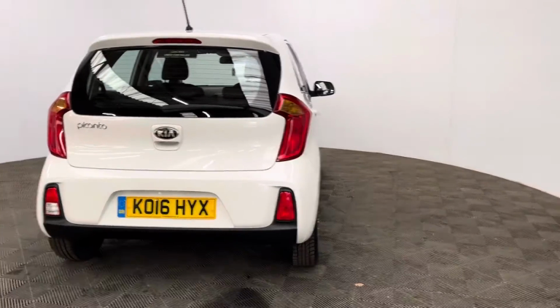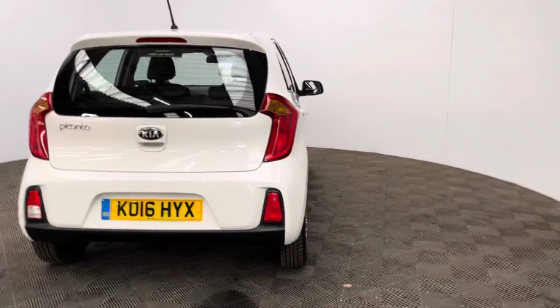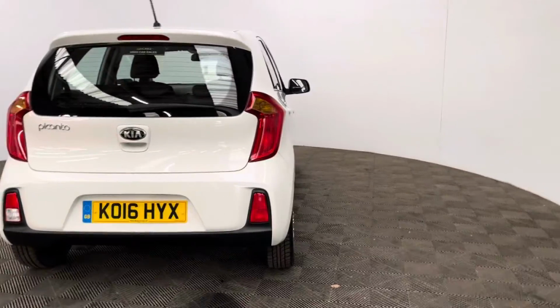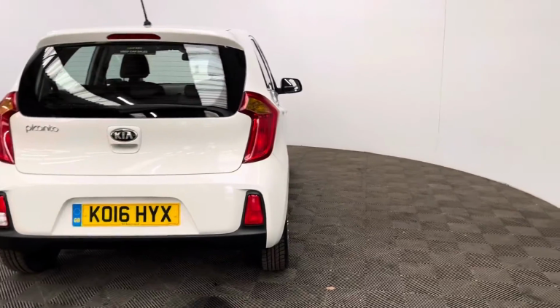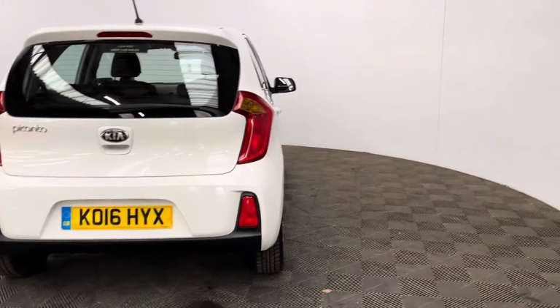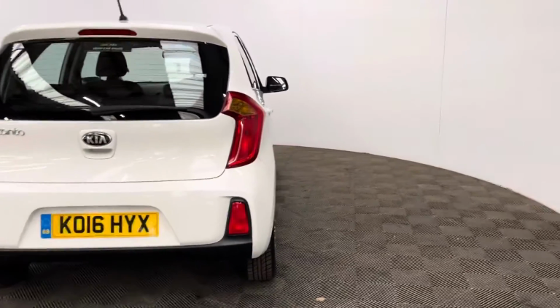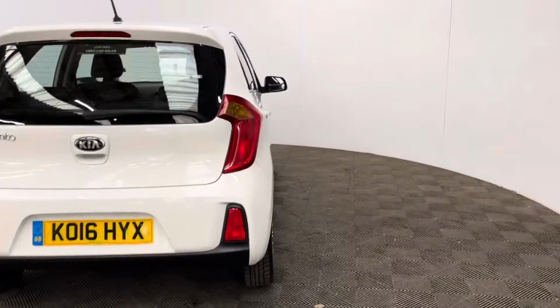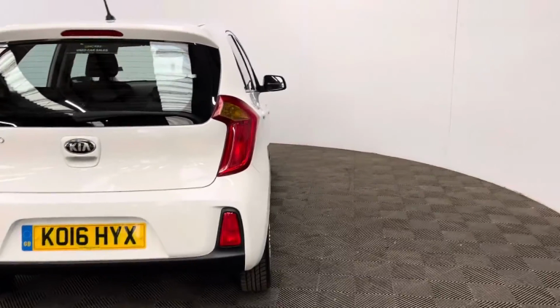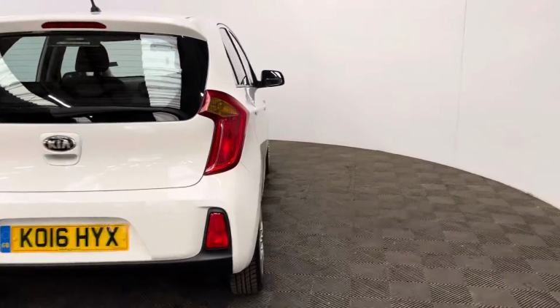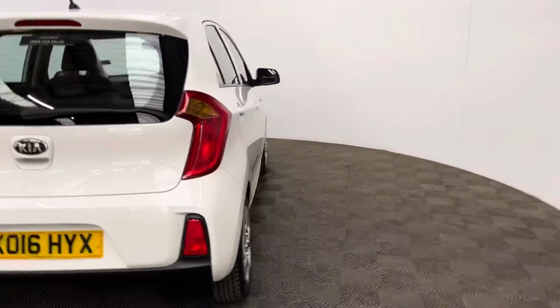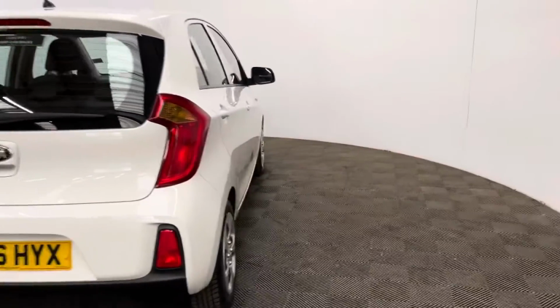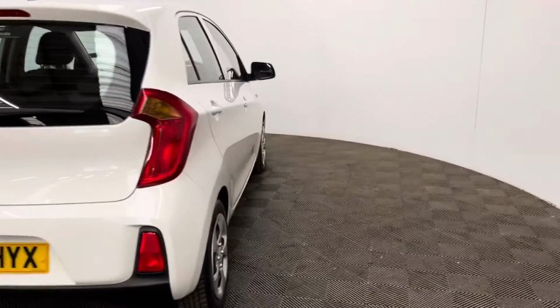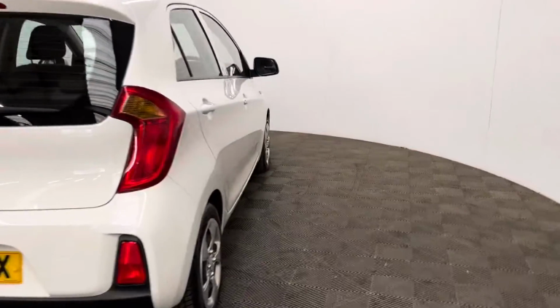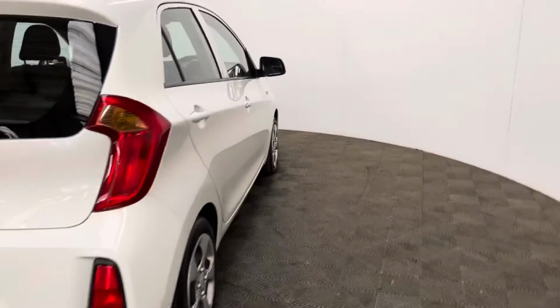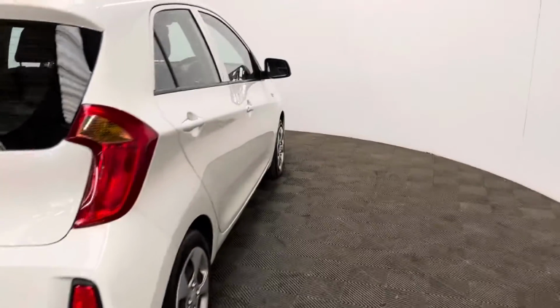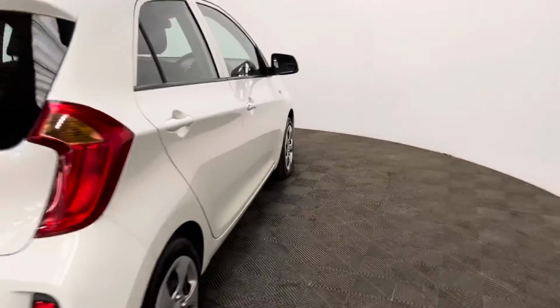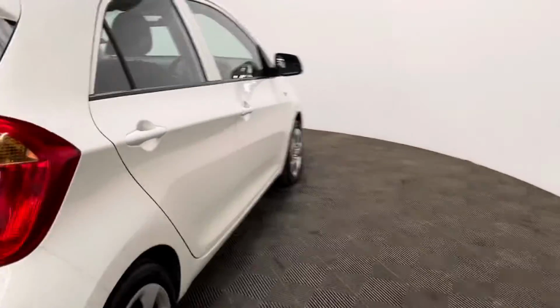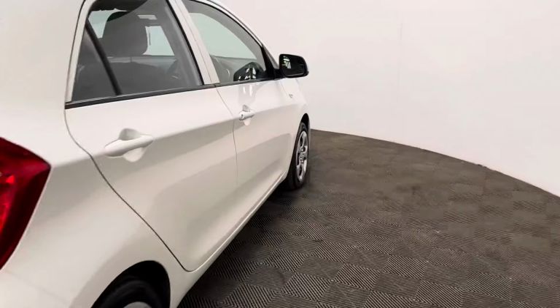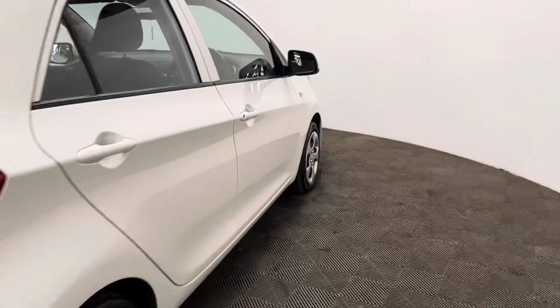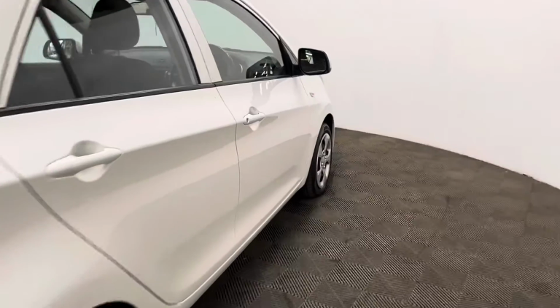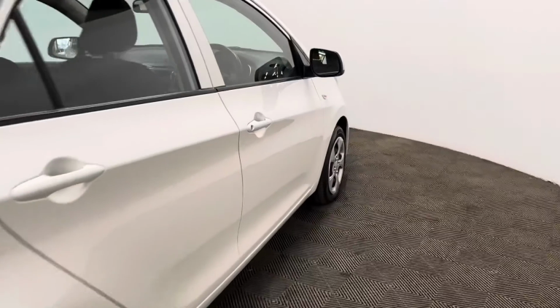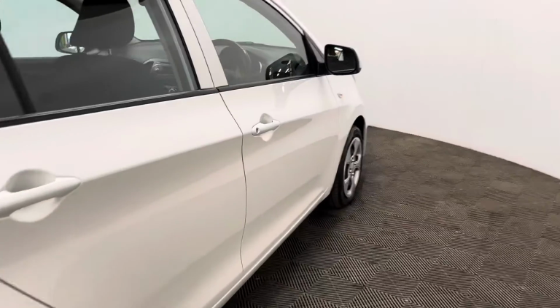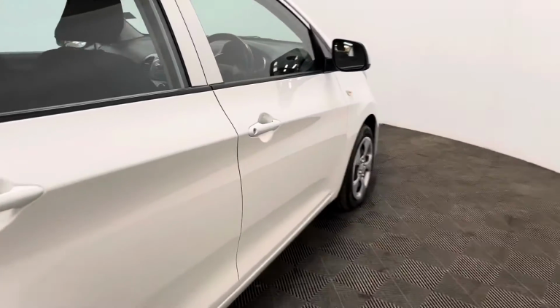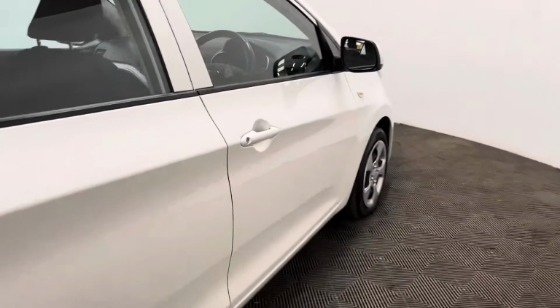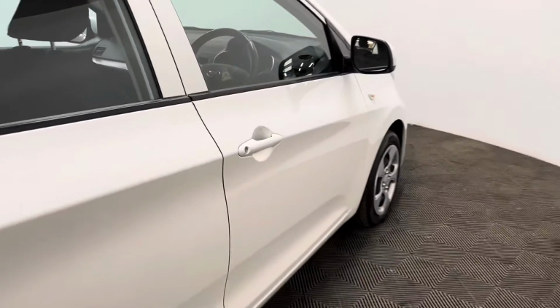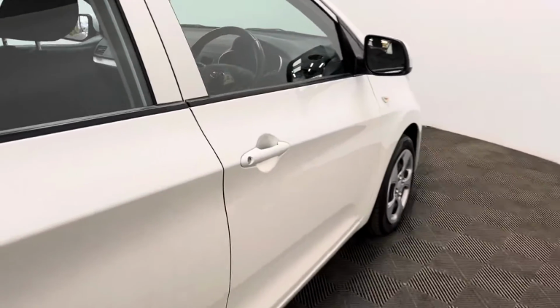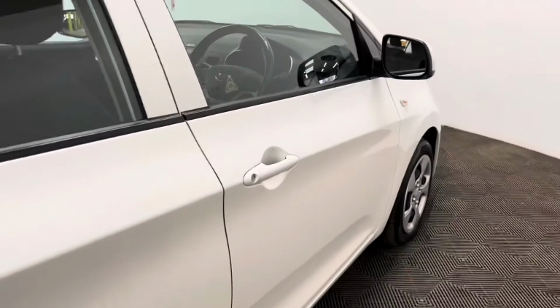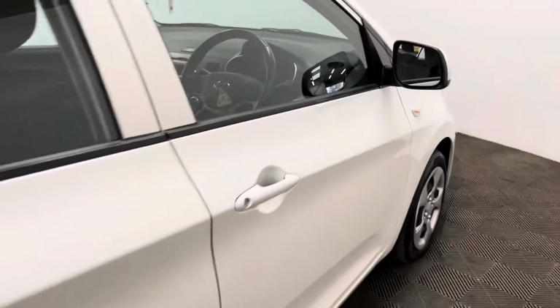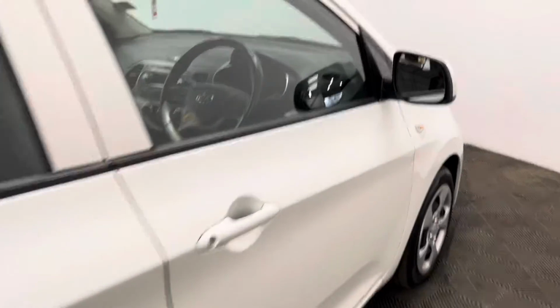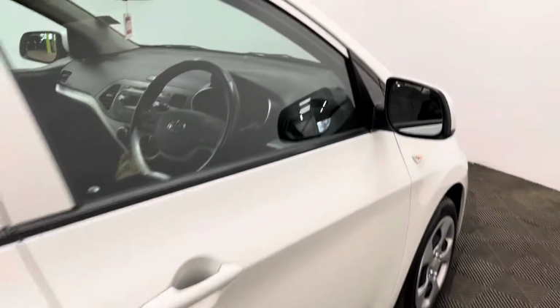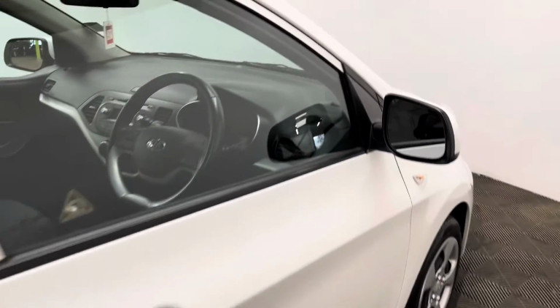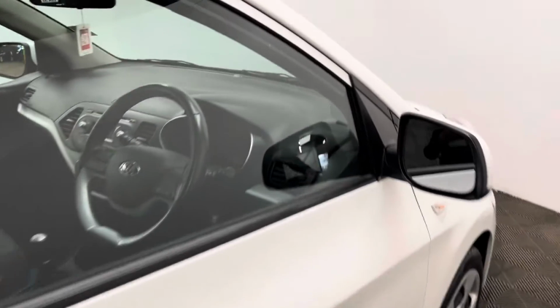It's been an ideal car for new drivers with the low running costs. This colour is called clear white and it's in really good condition for the age and mileage.